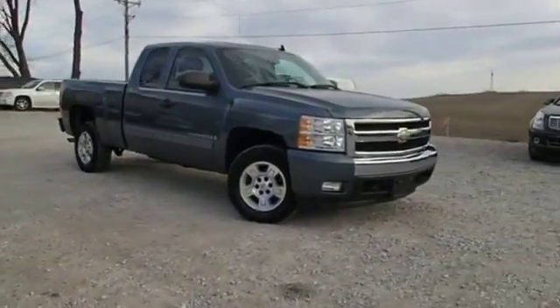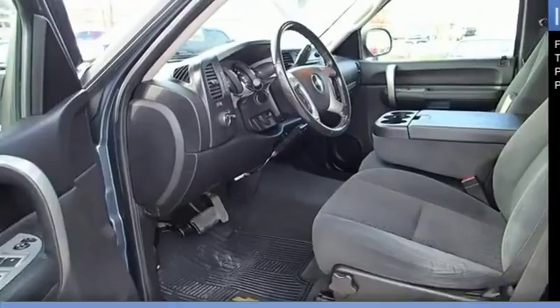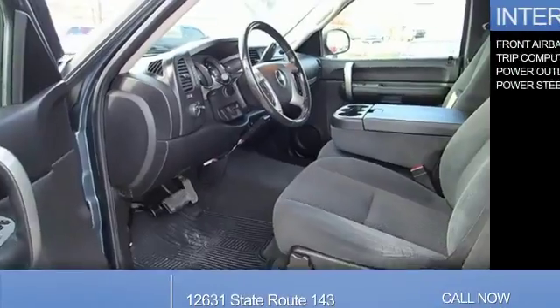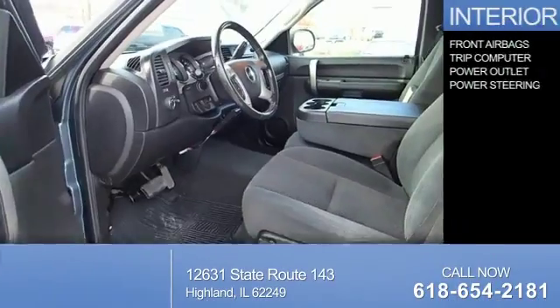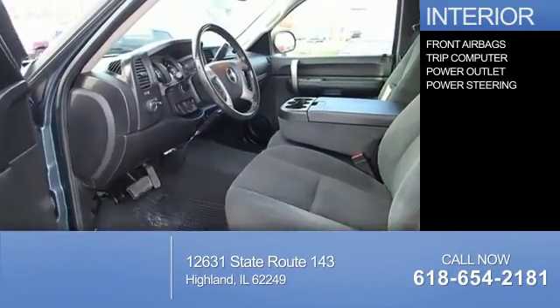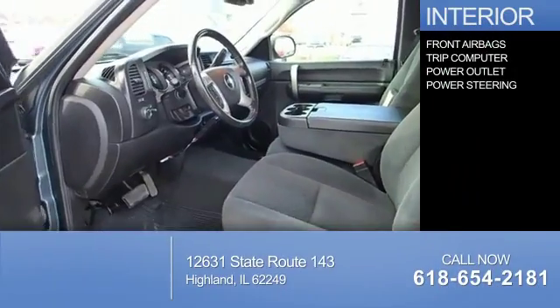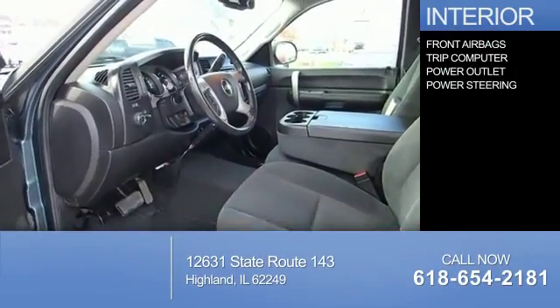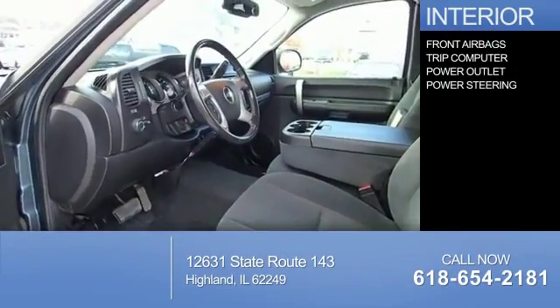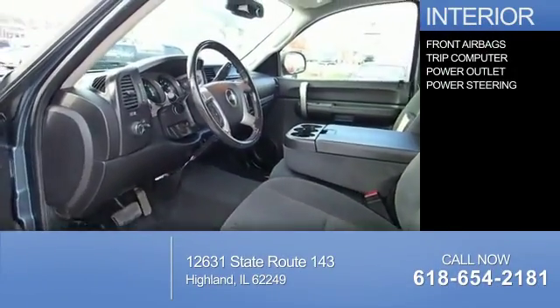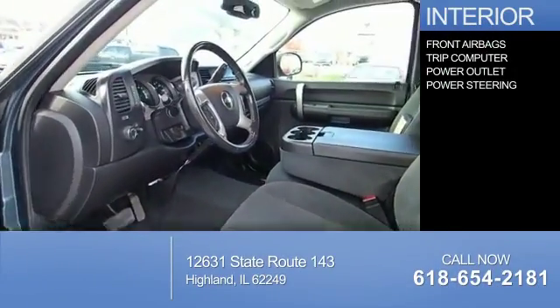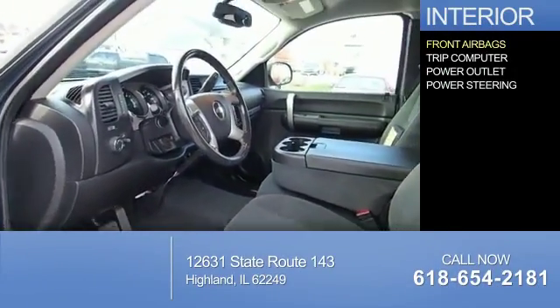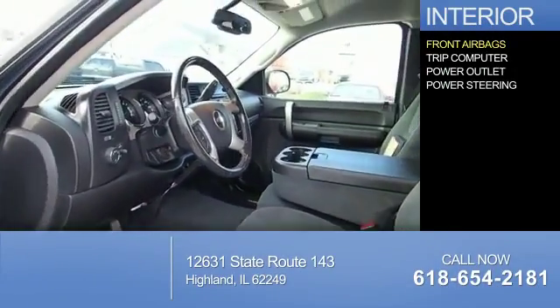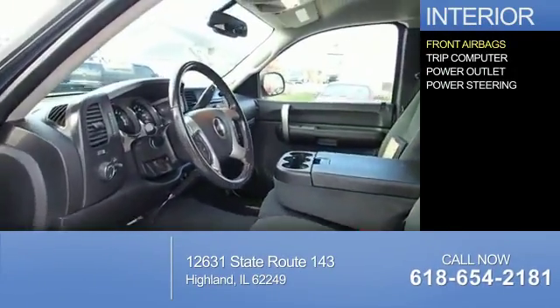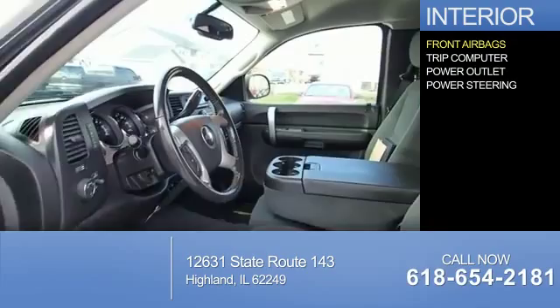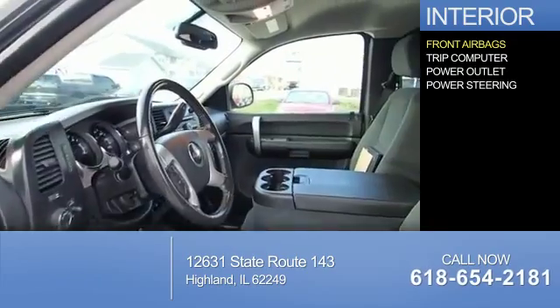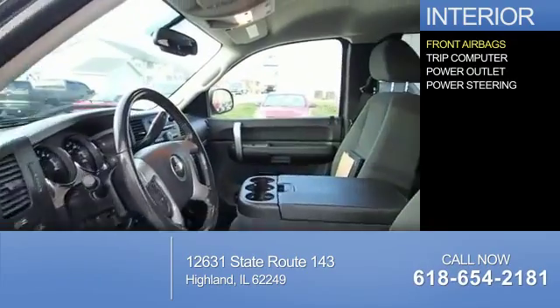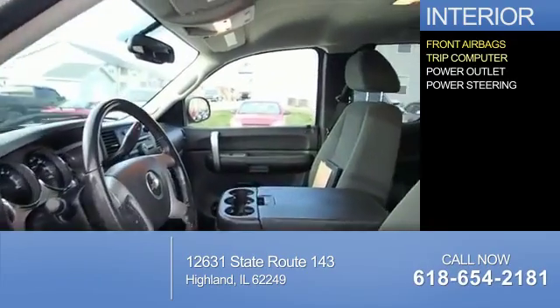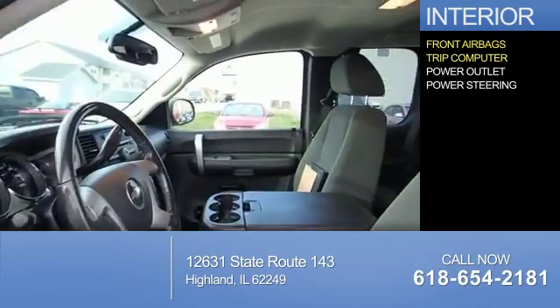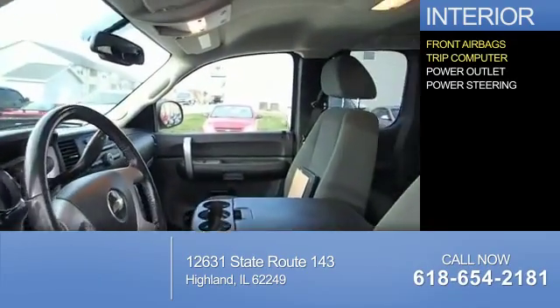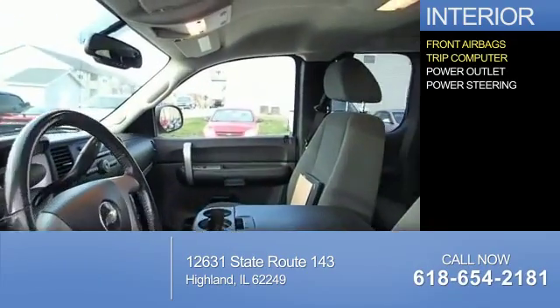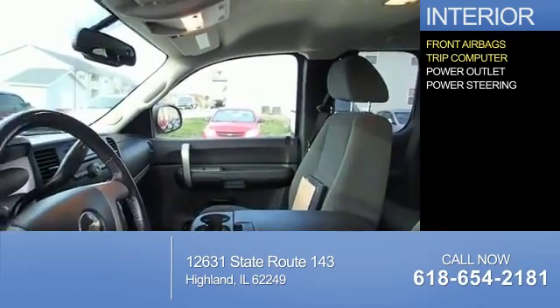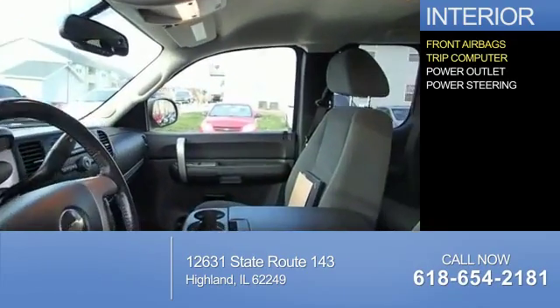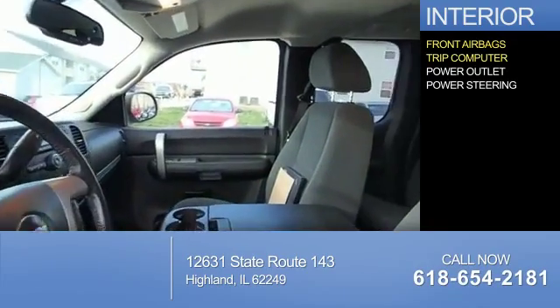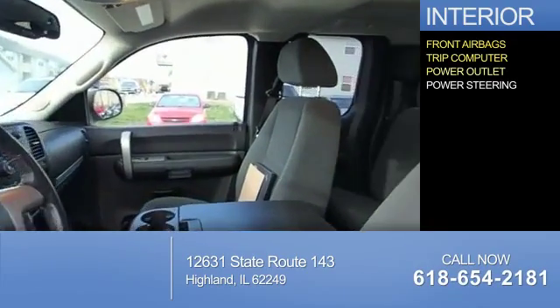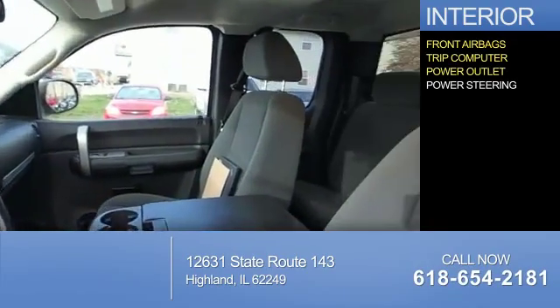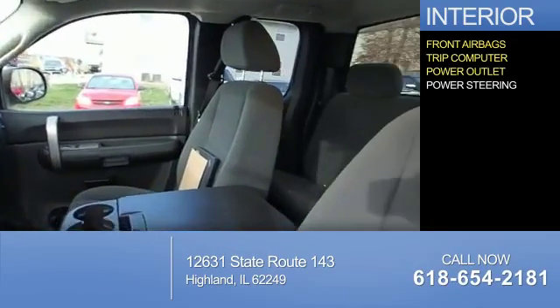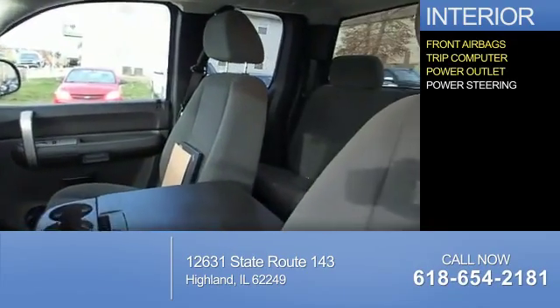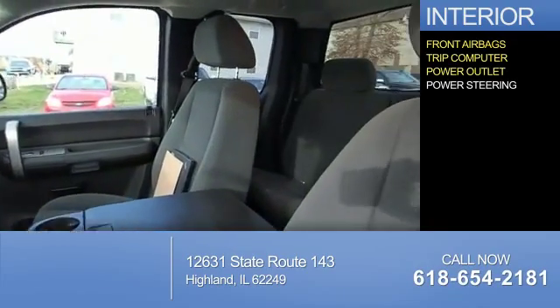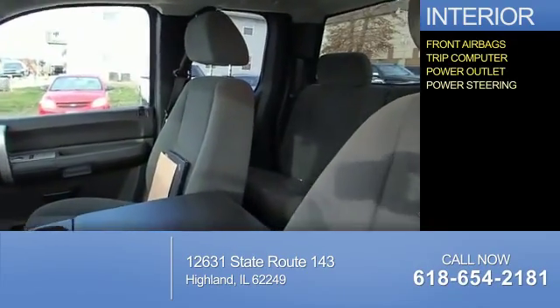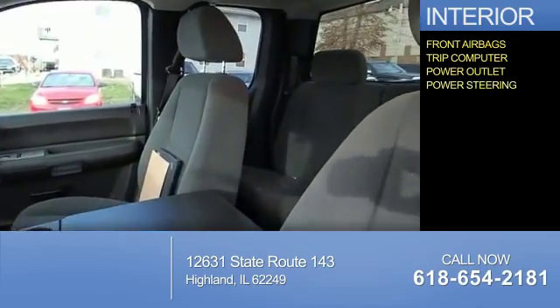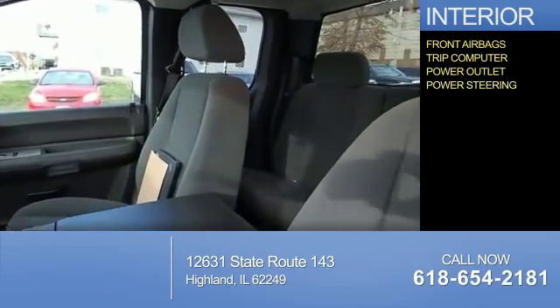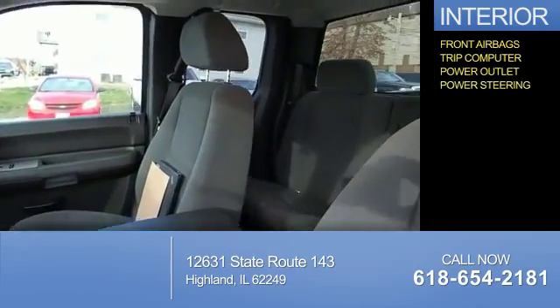Inside you'll find front airbags, a trip computer, power outlets, and power steering.